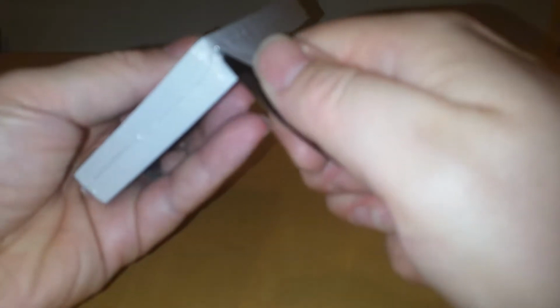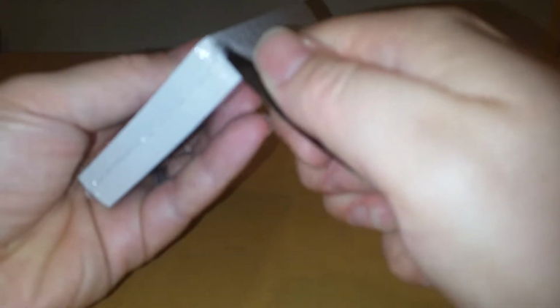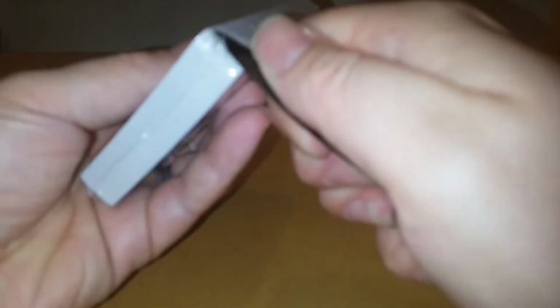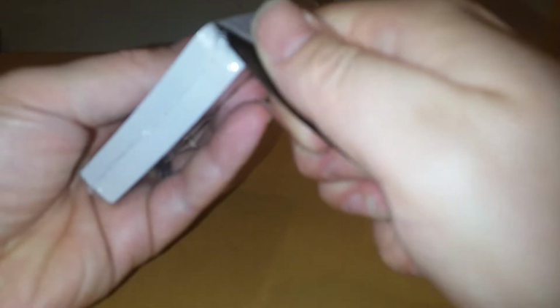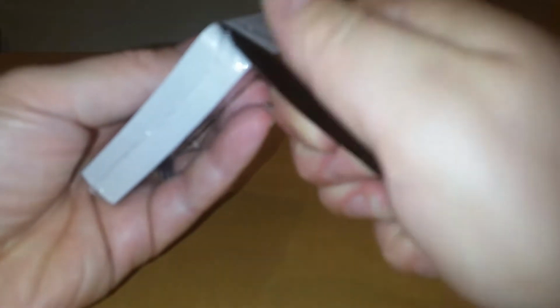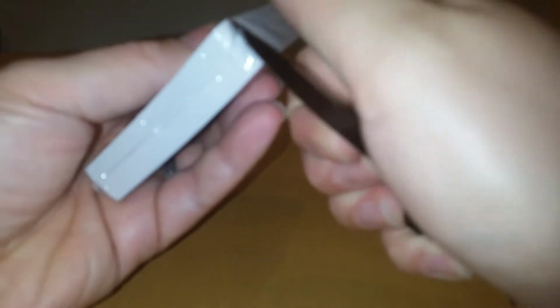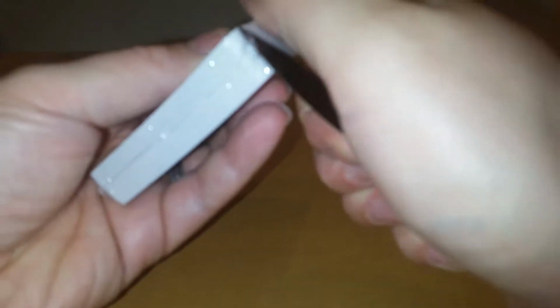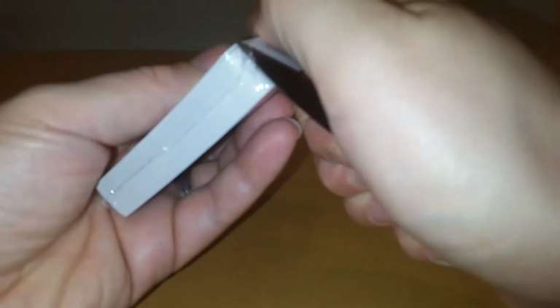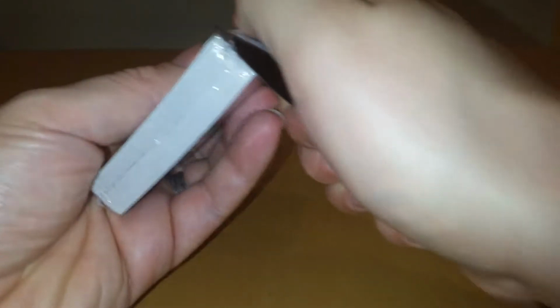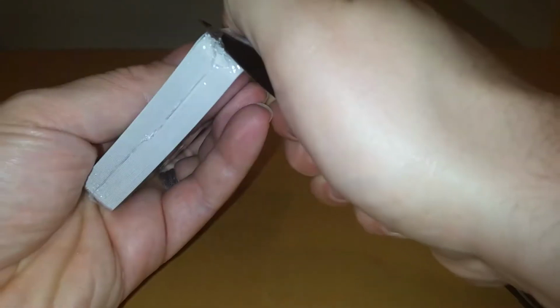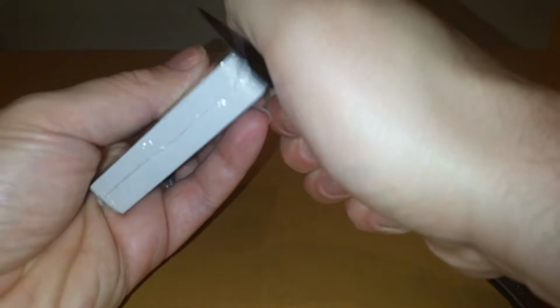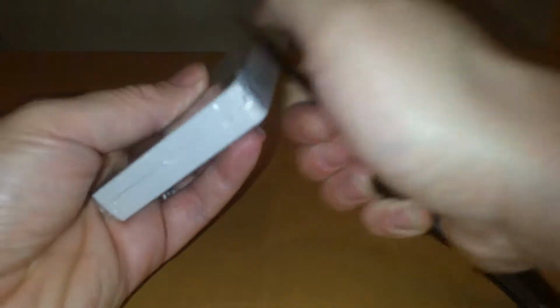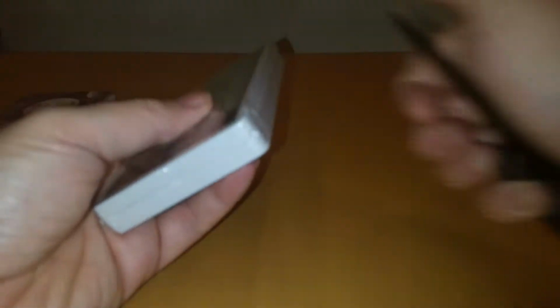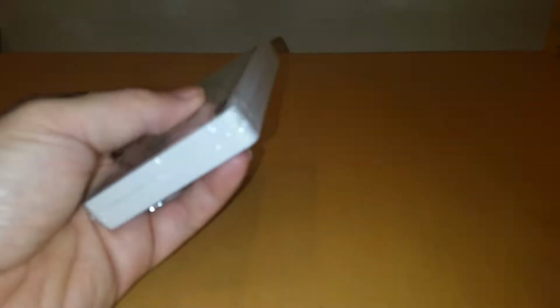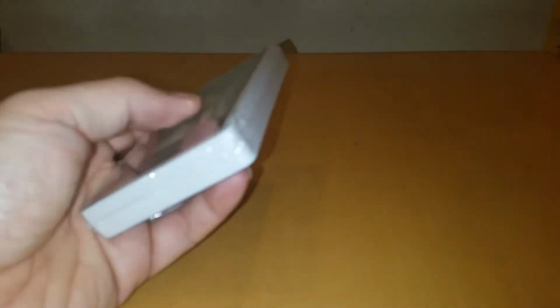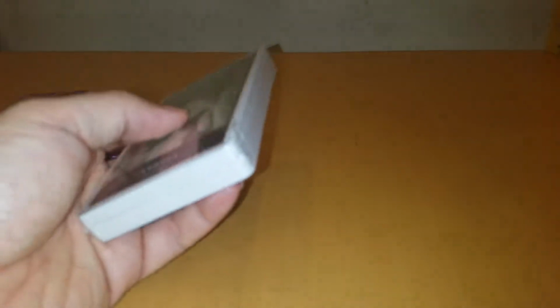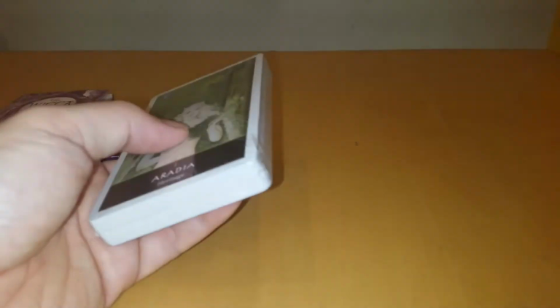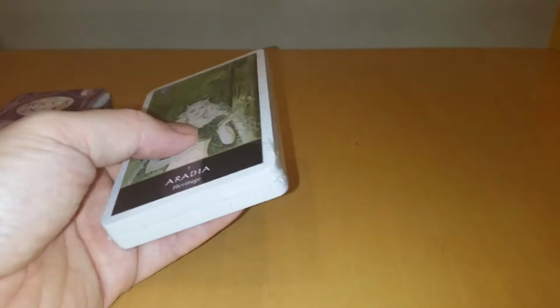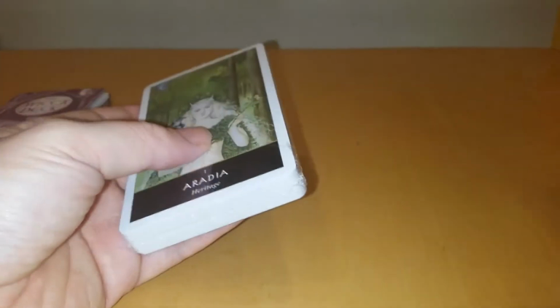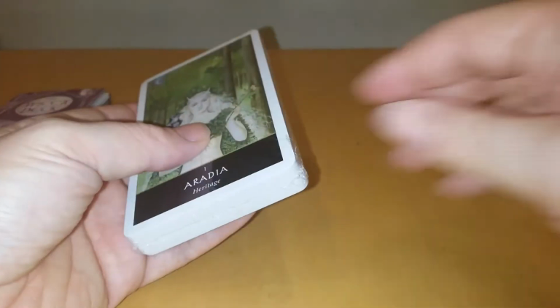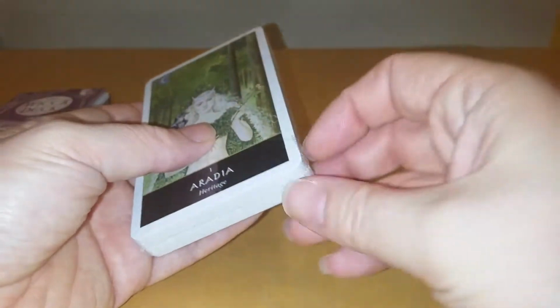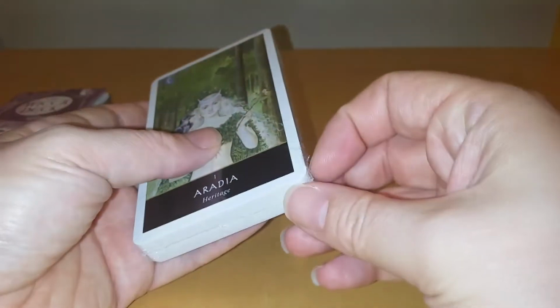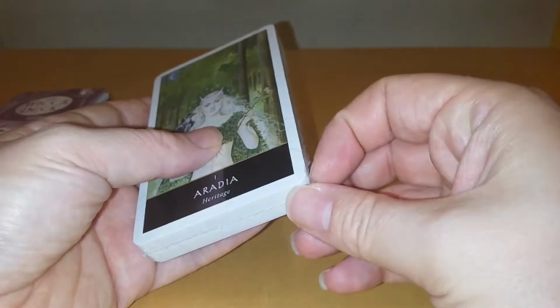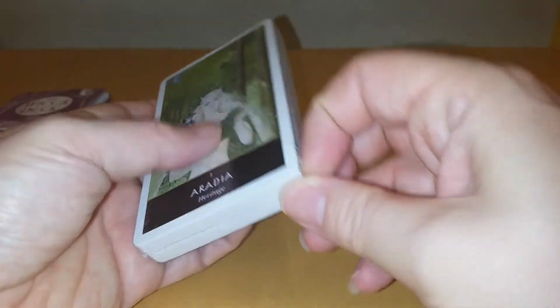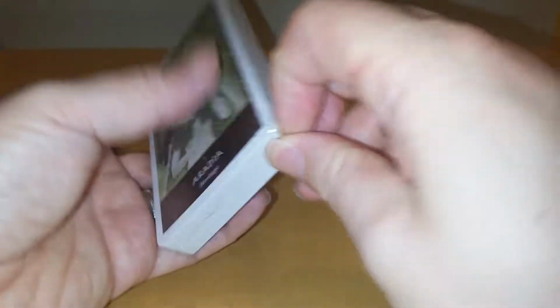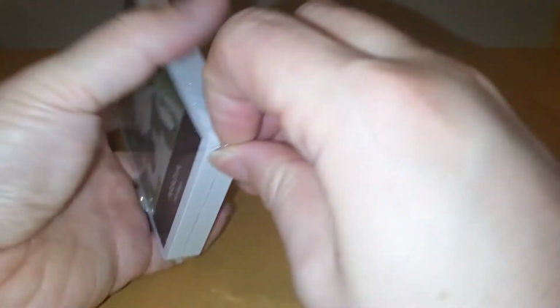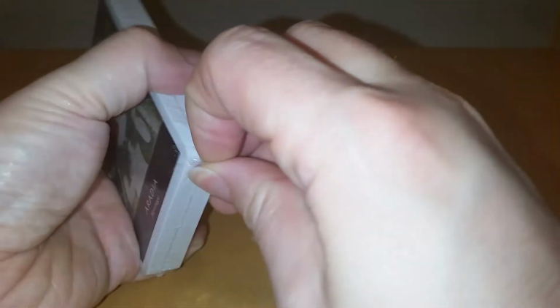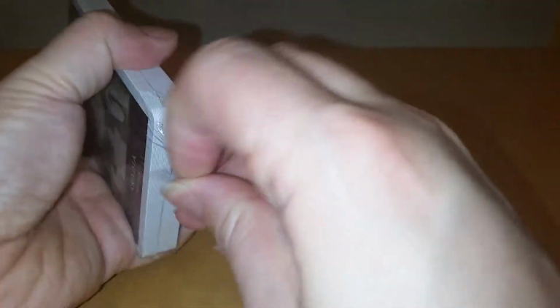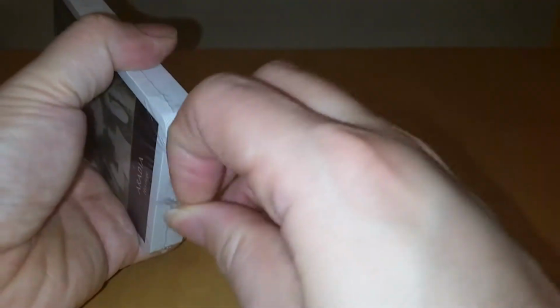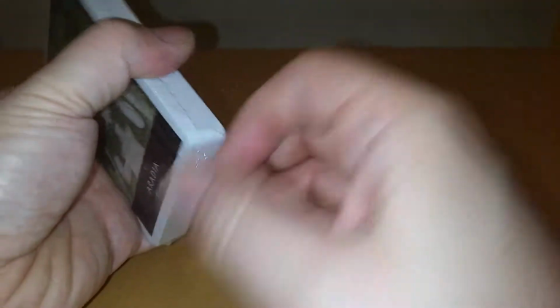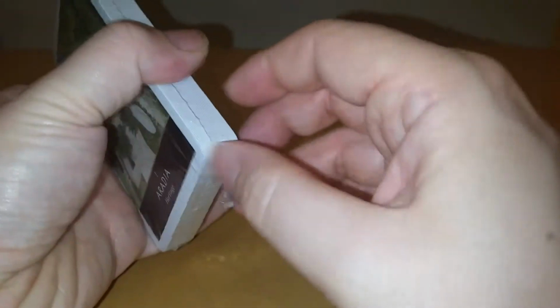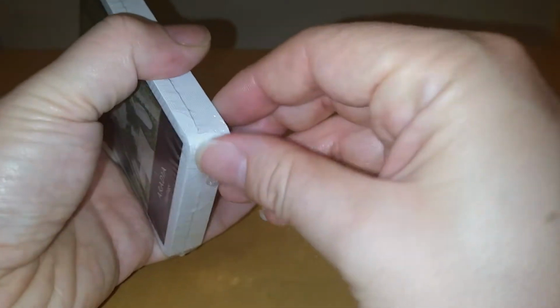Not that I read decks upside down, because to be honest, if a card turns up upside down for me, that just means I've shuffled them badly.